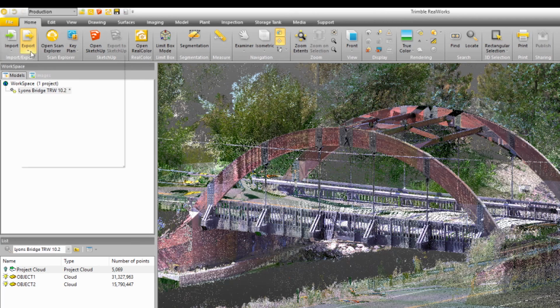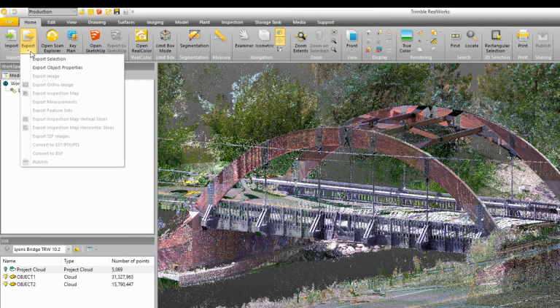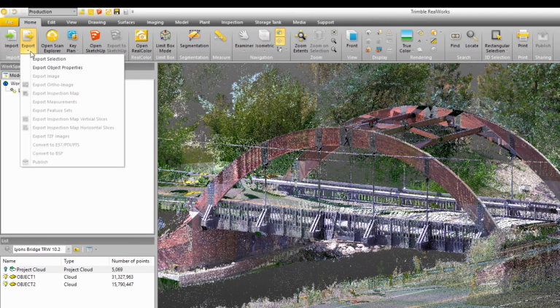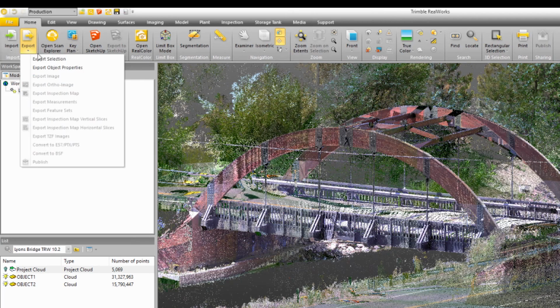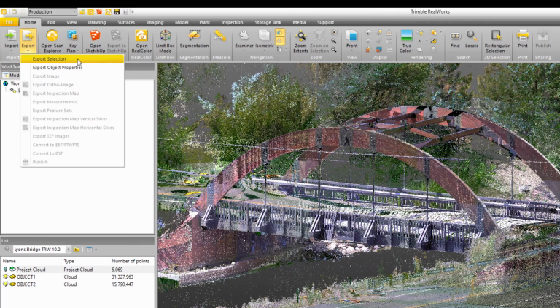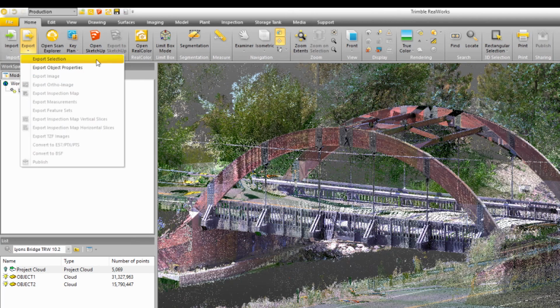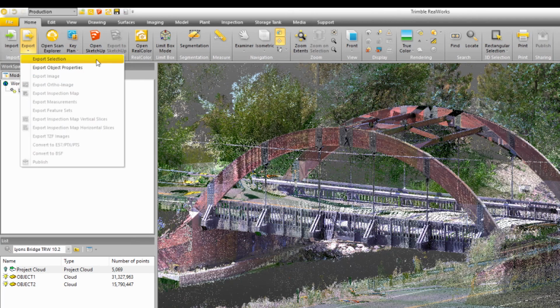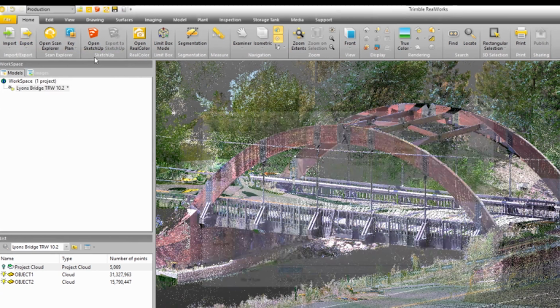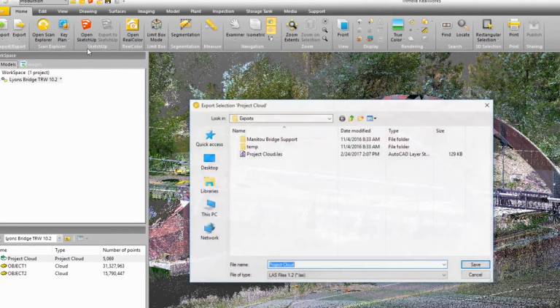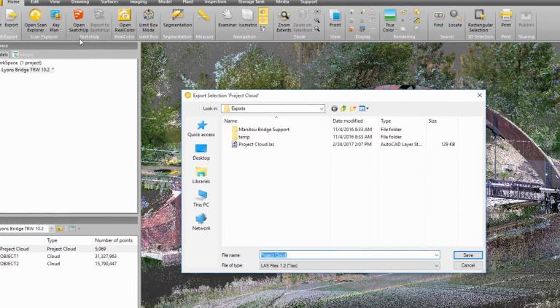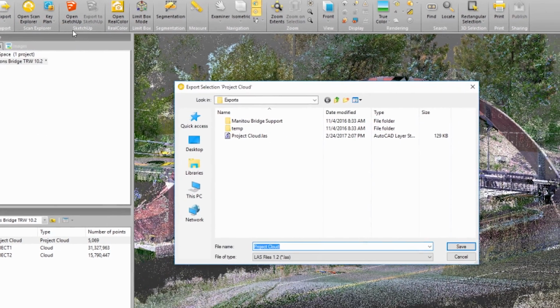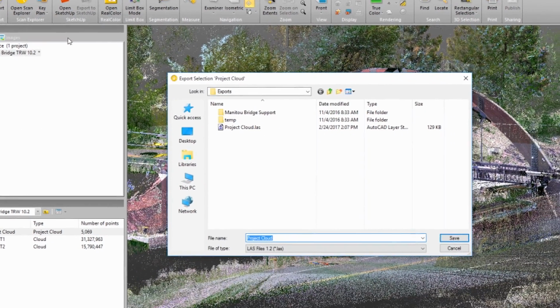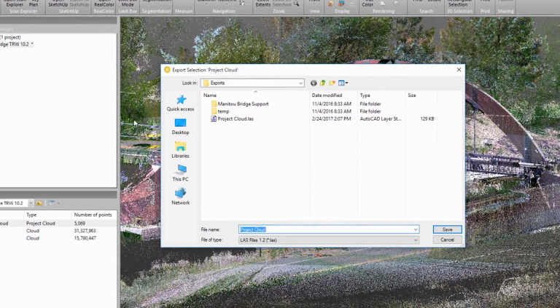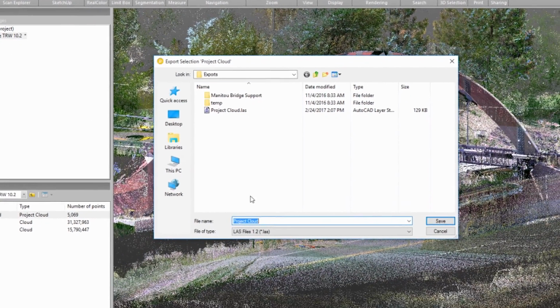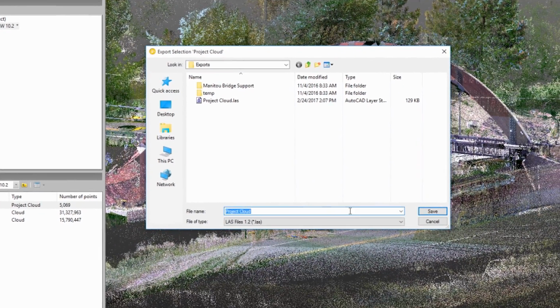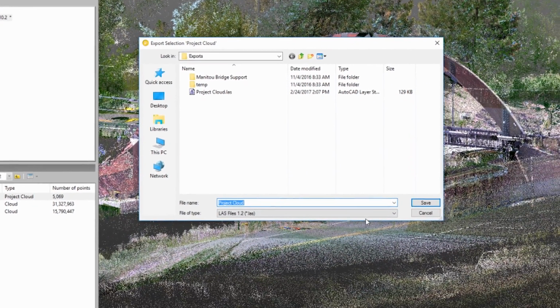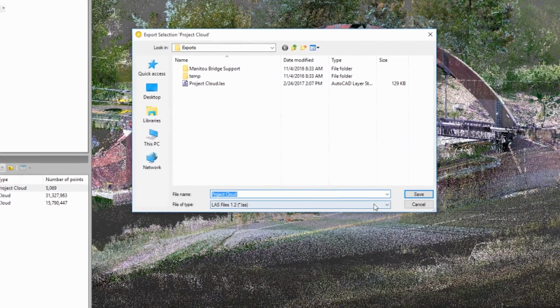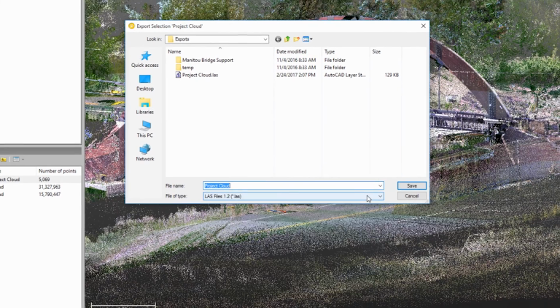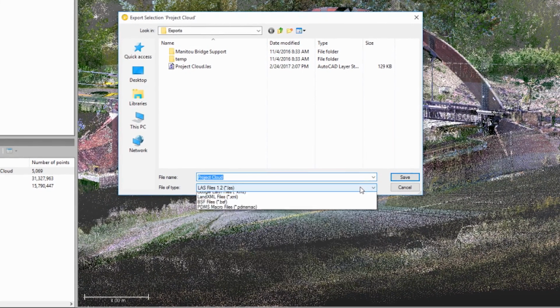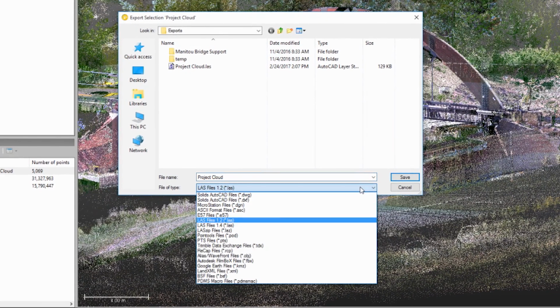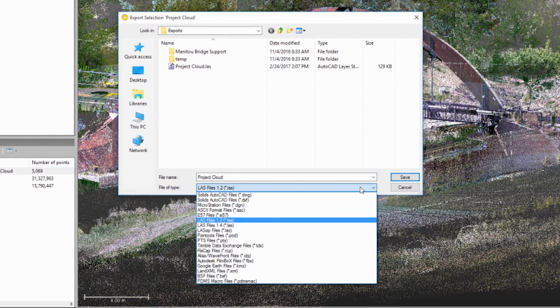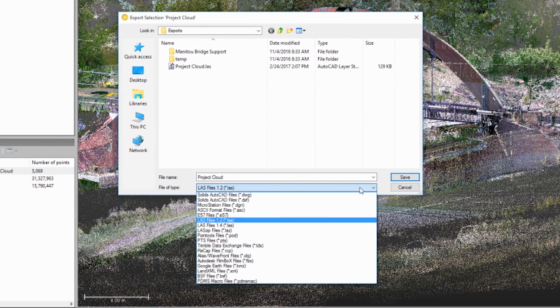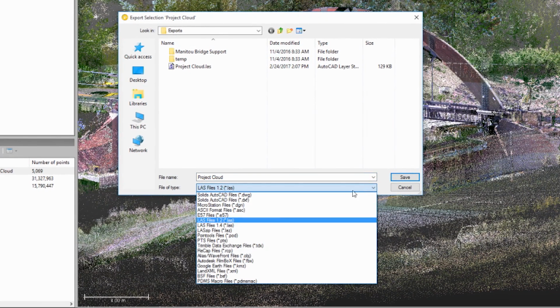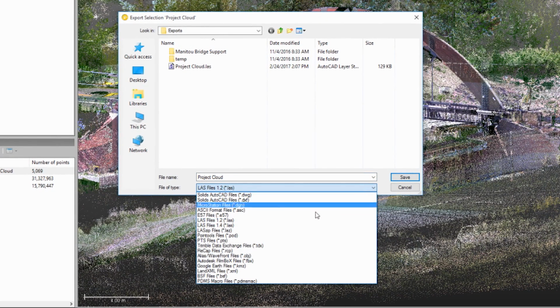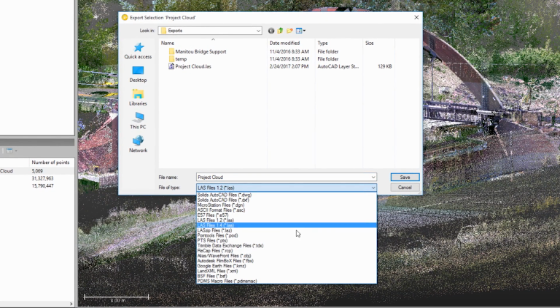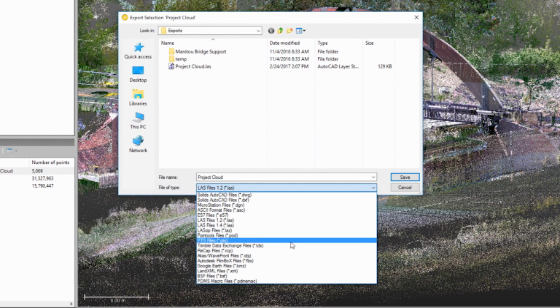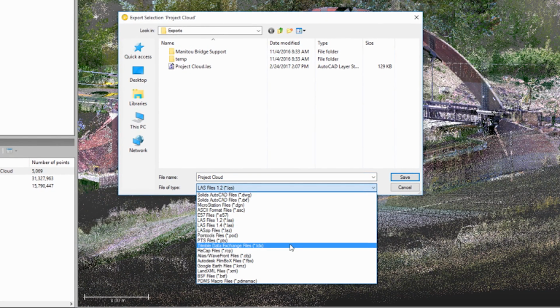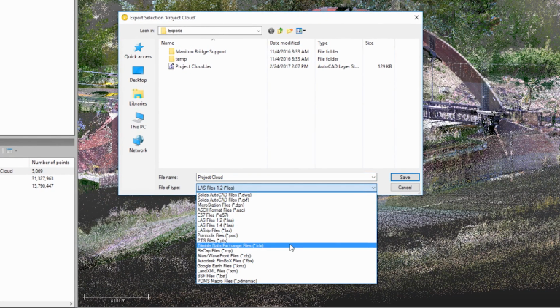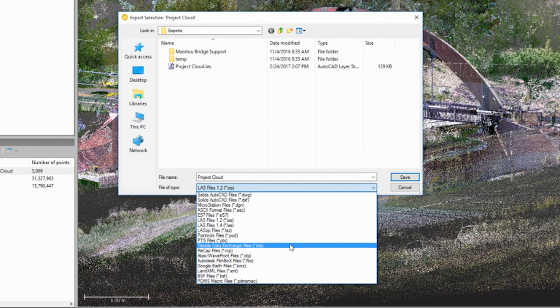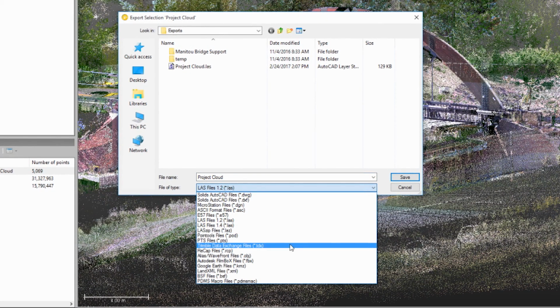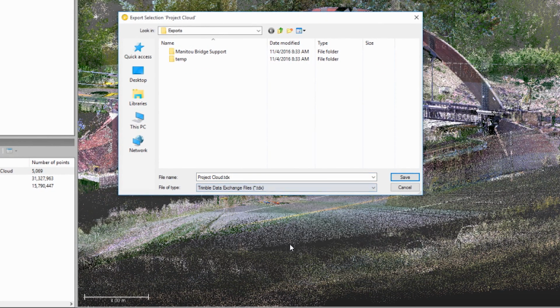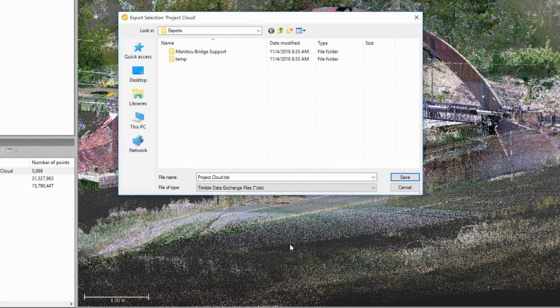In addition, we've also added a new file format, TDX, which allows you to share the data between Trimble Business Center and Trimble Real Works.